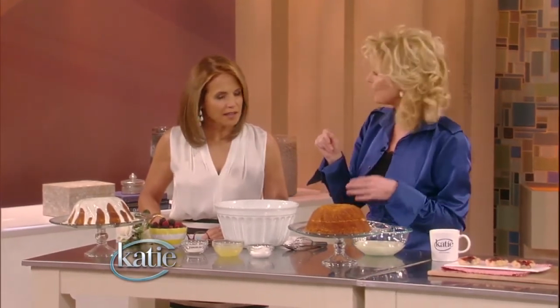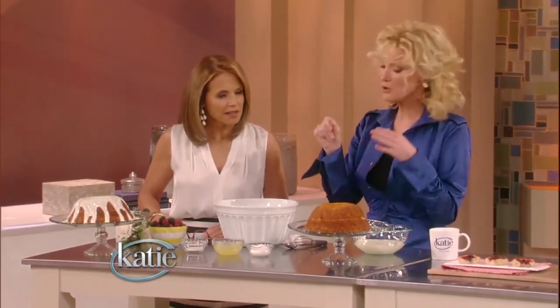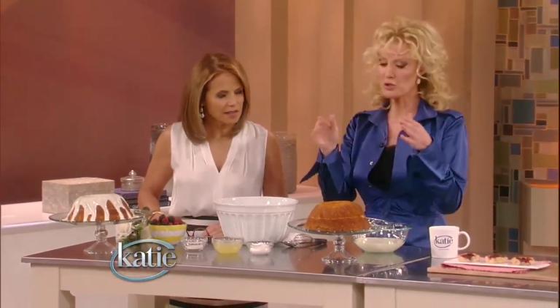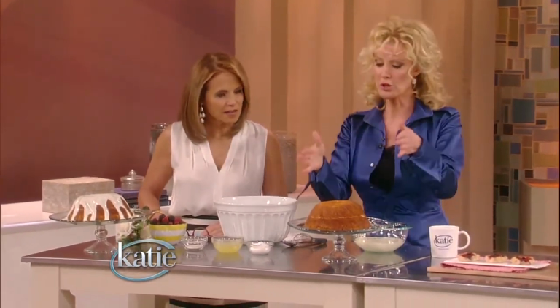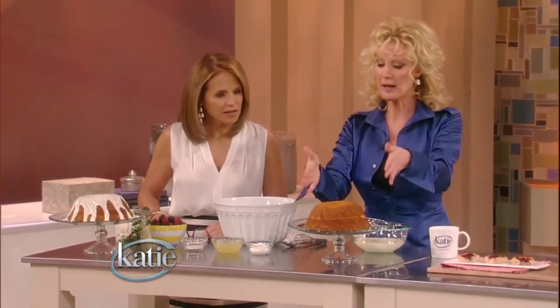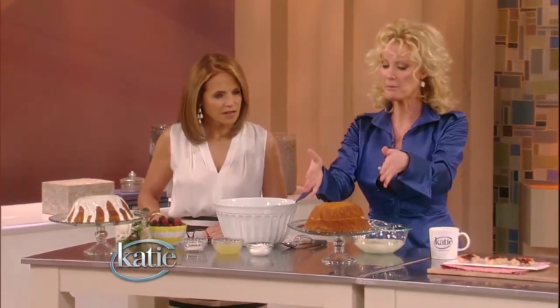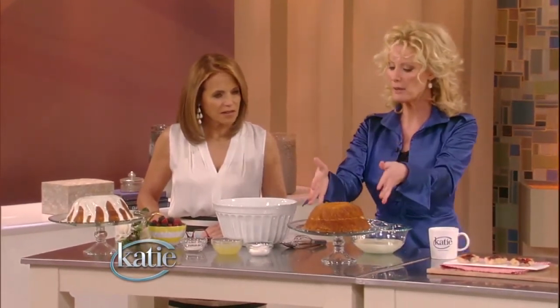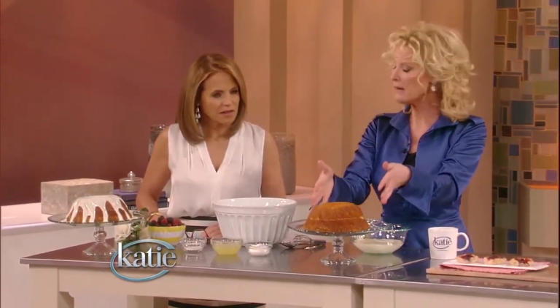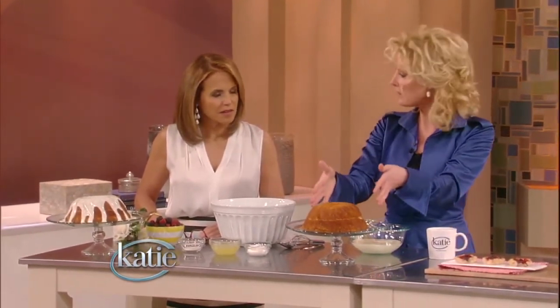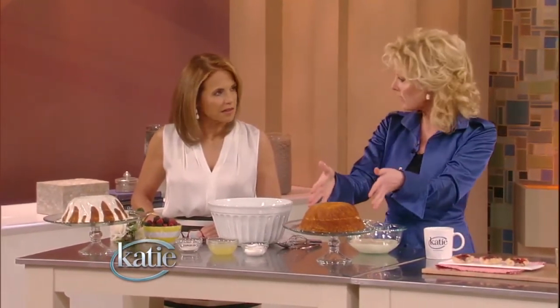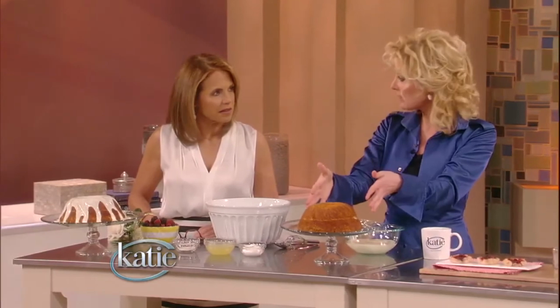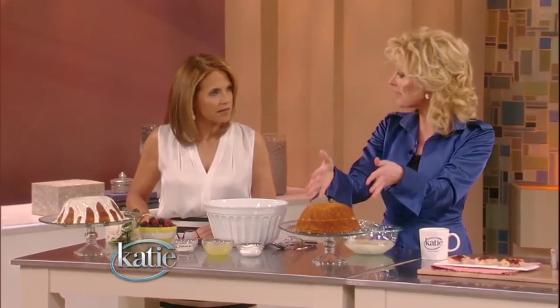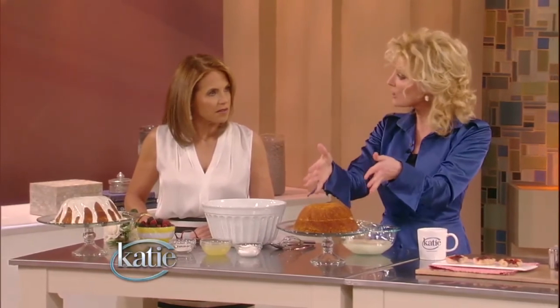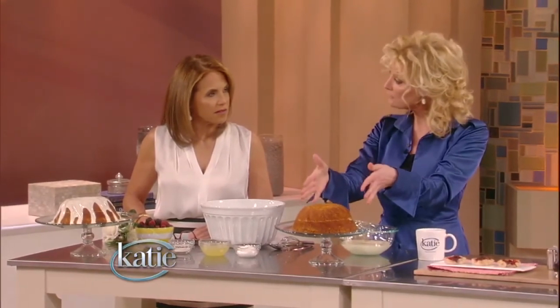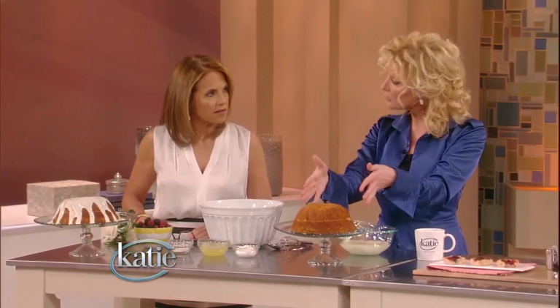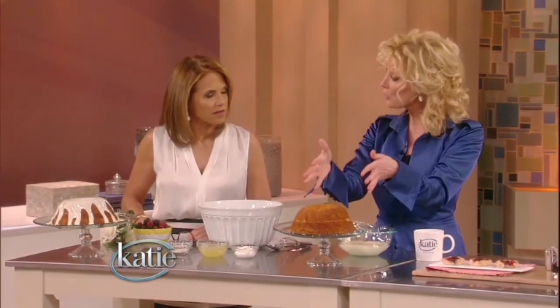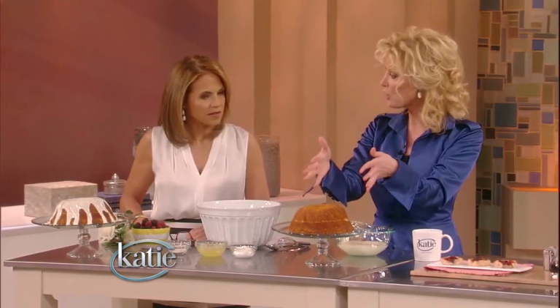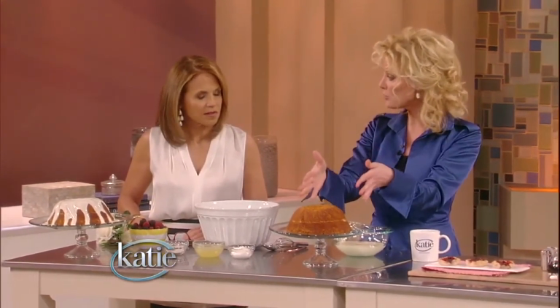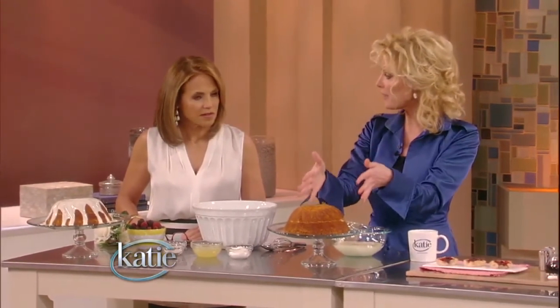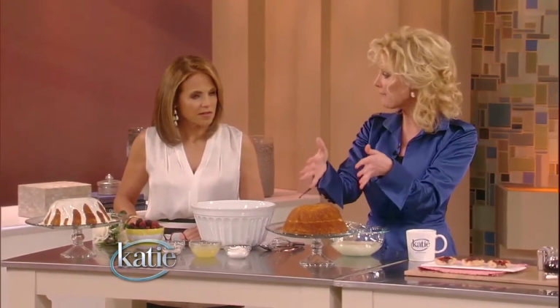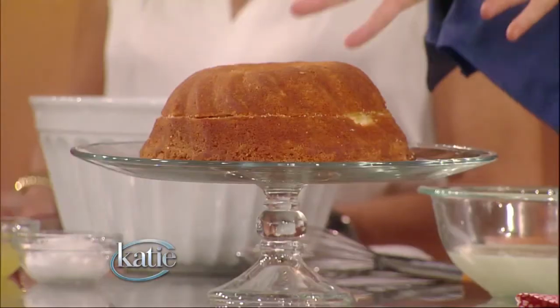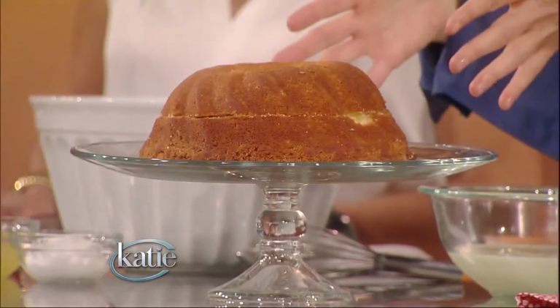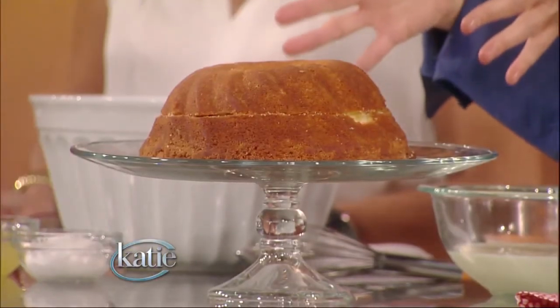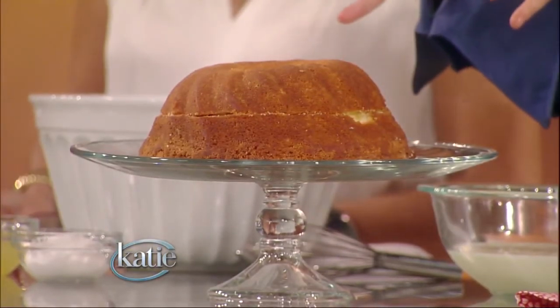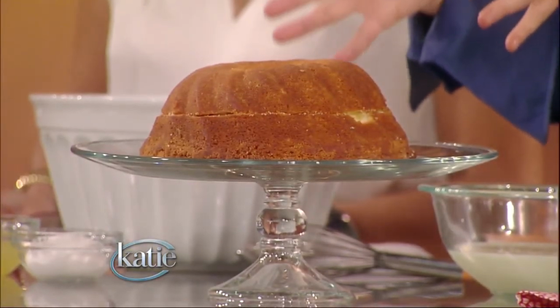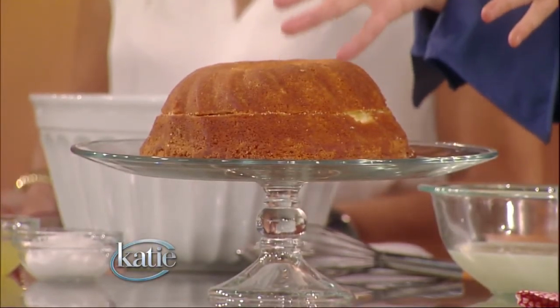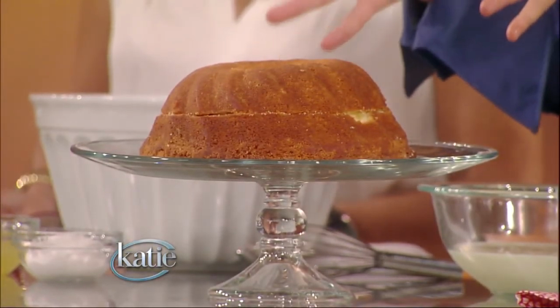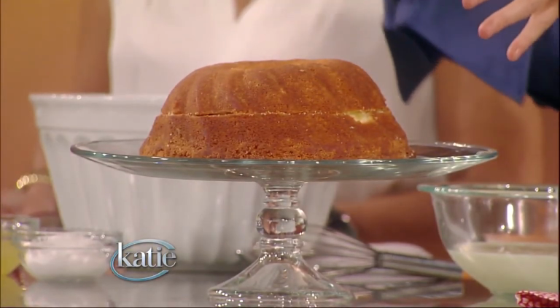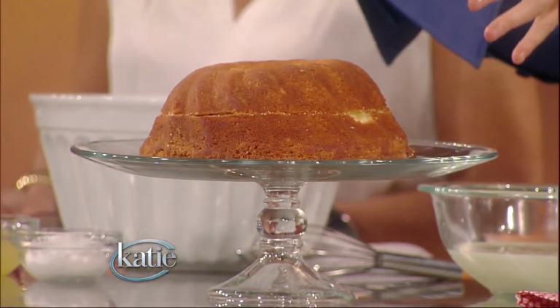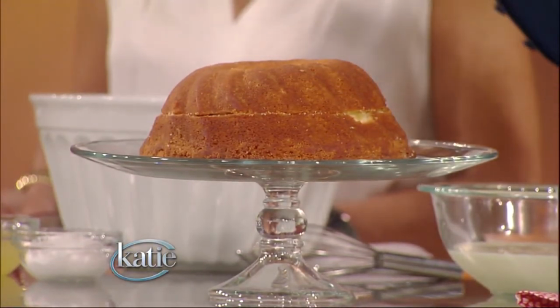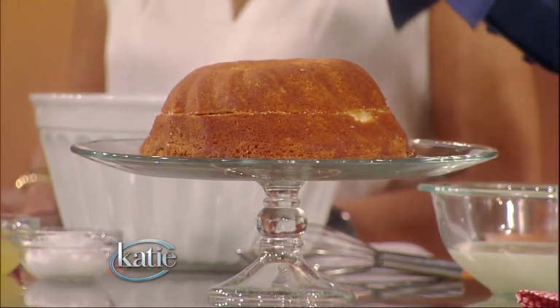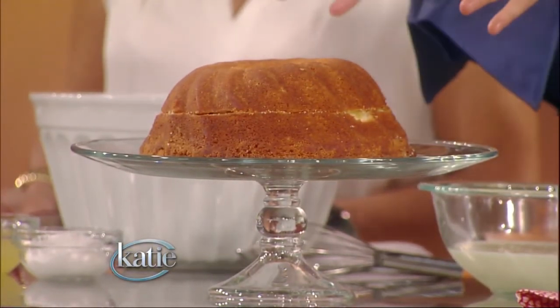In the grocery store, you're going to buy a pre-made bundt cake. It can be angel food, or you can also buy a pound cake. It can be lemon, vanilla, chocolate, whatever you like.